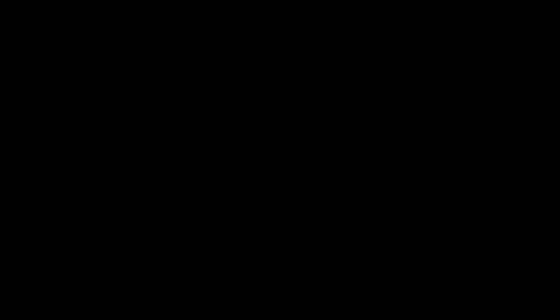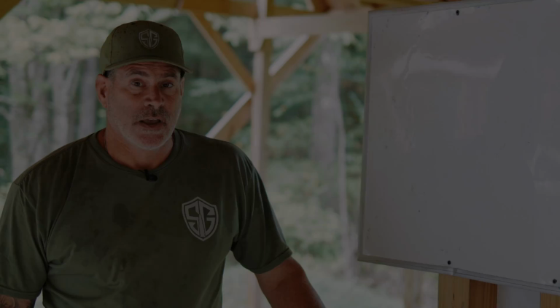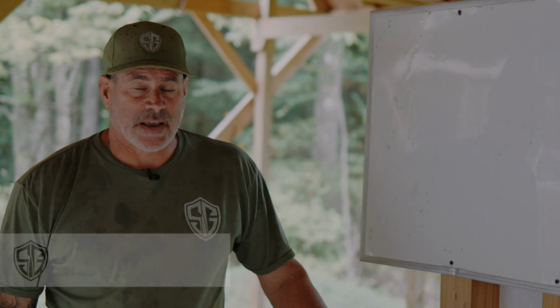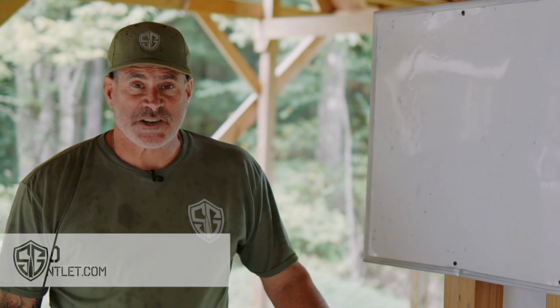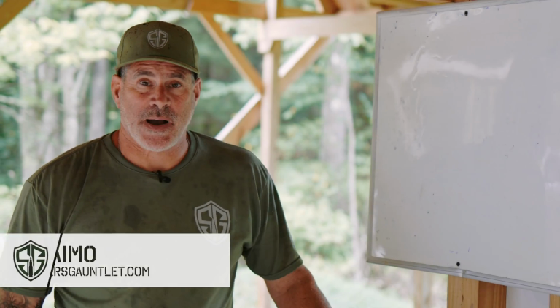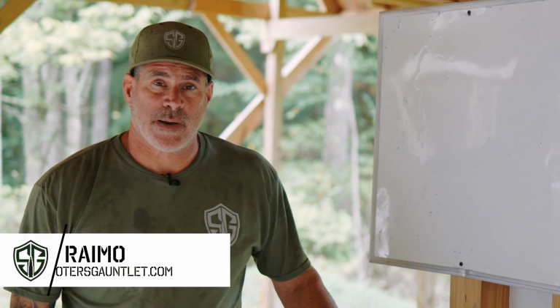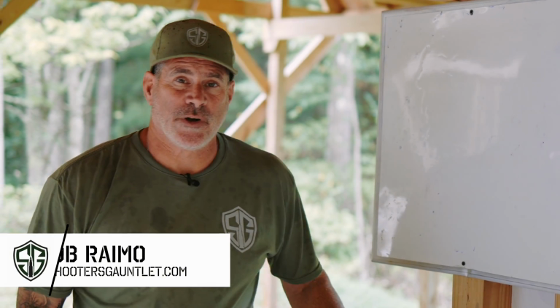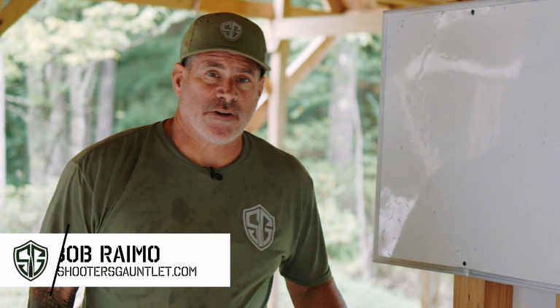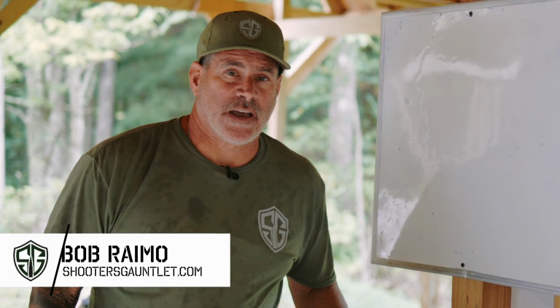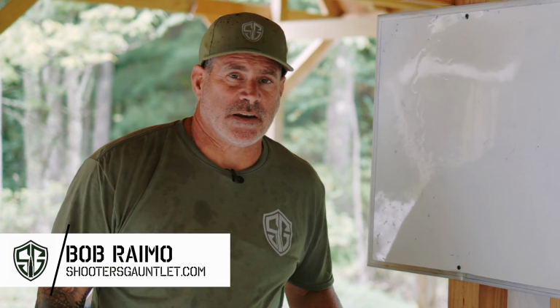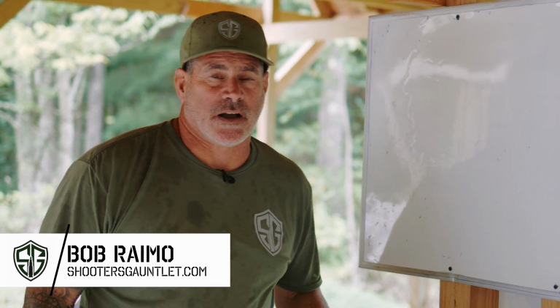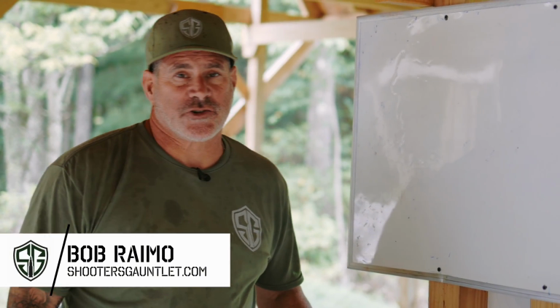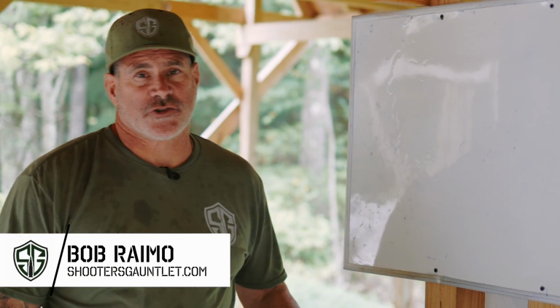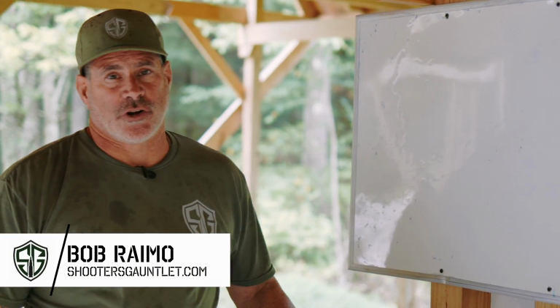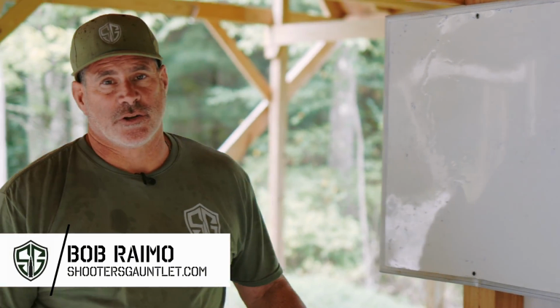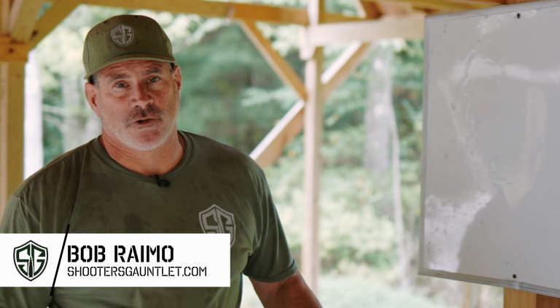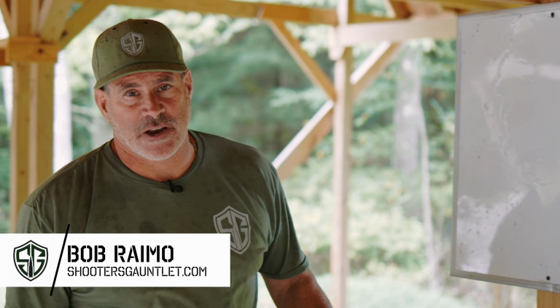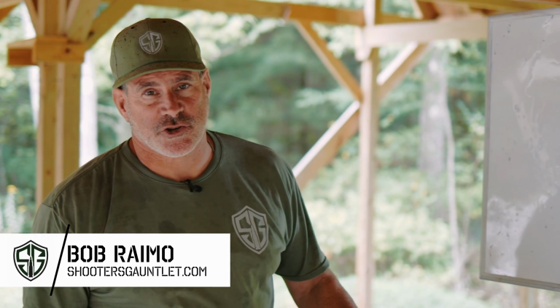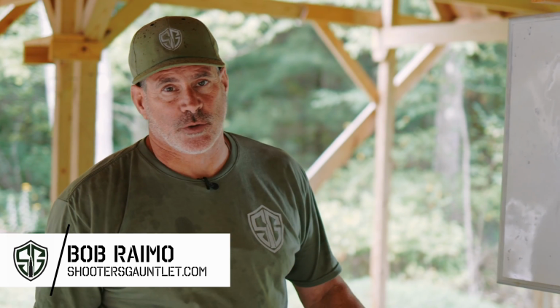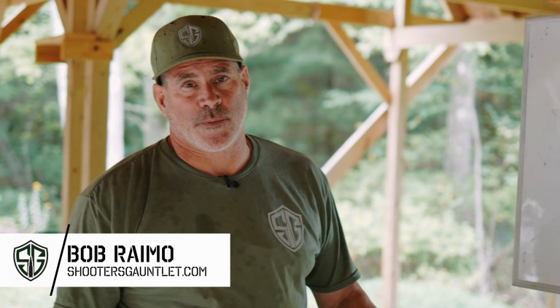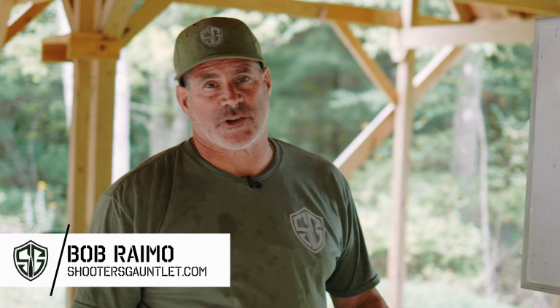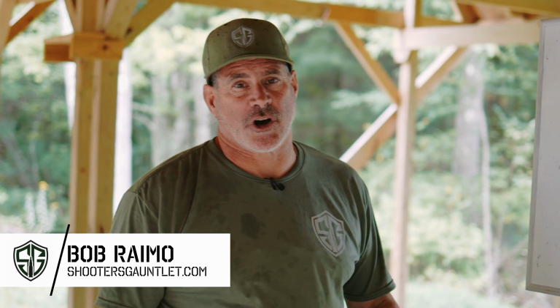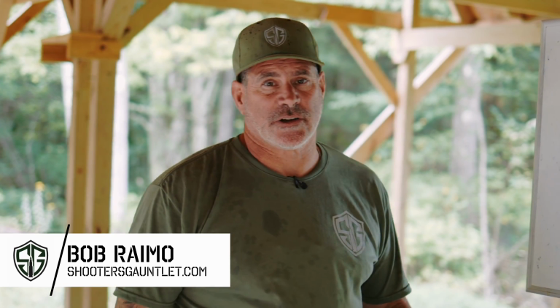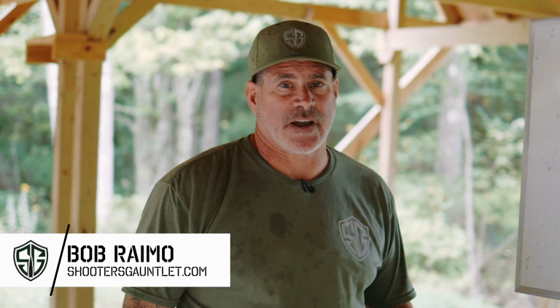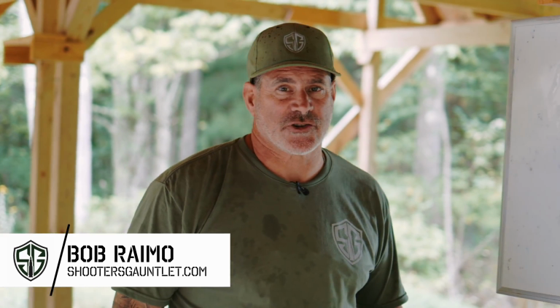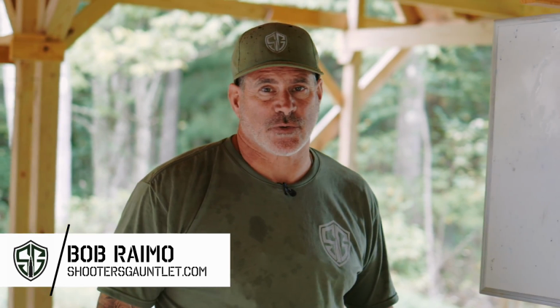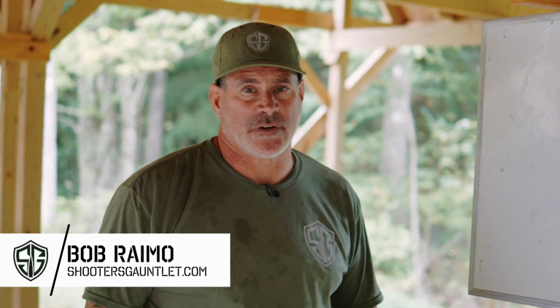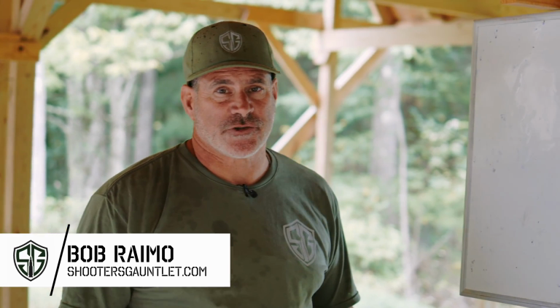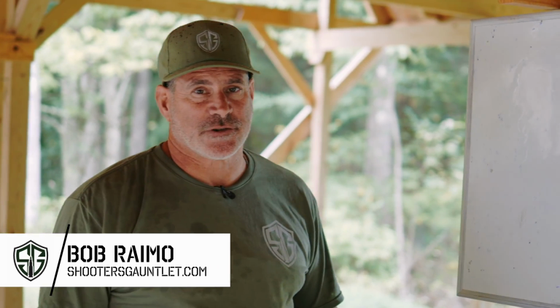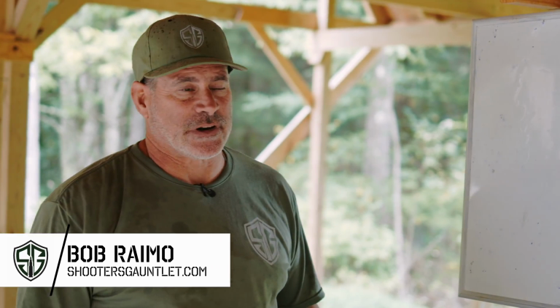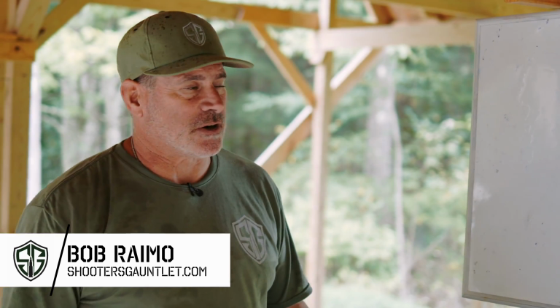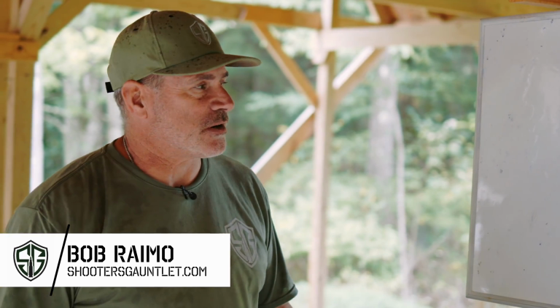Hey guys, Bob Ramo here again, Shooters Gone Long Range School. We're up on a Charlie range, 1,220 yards.